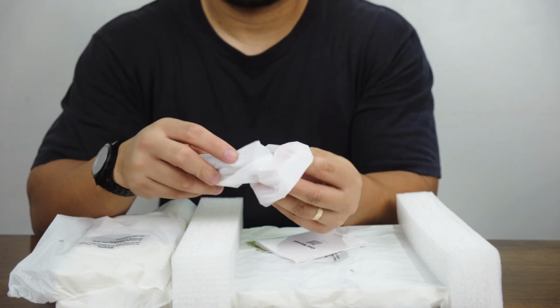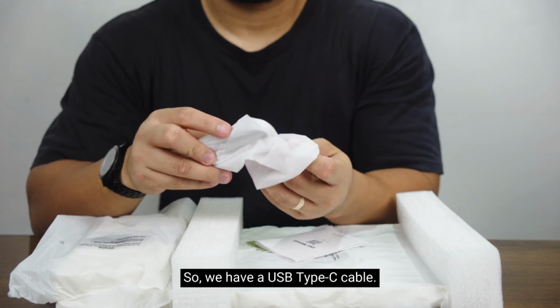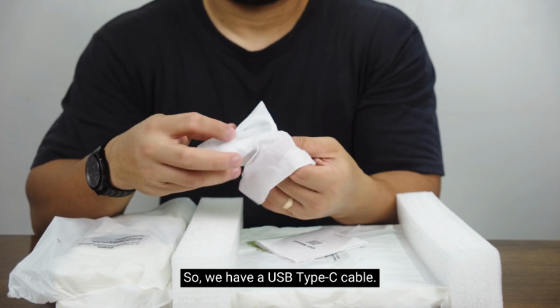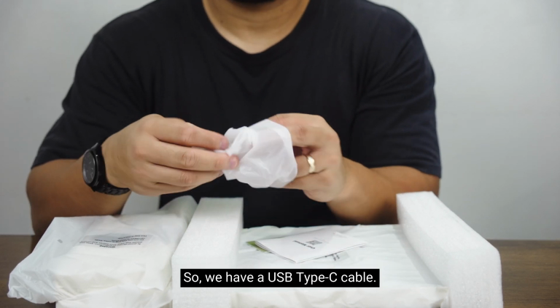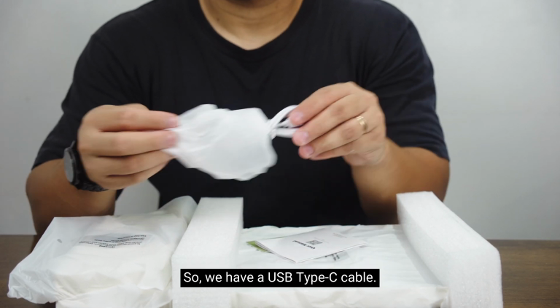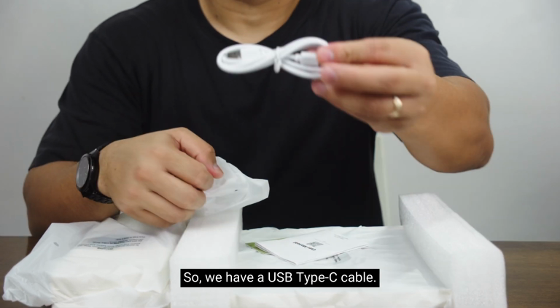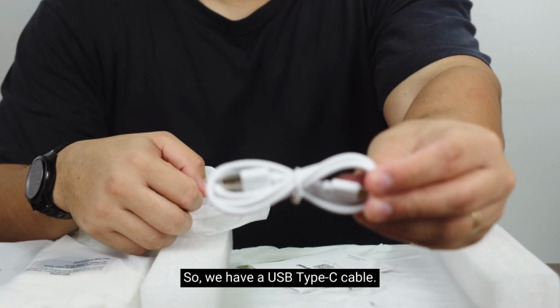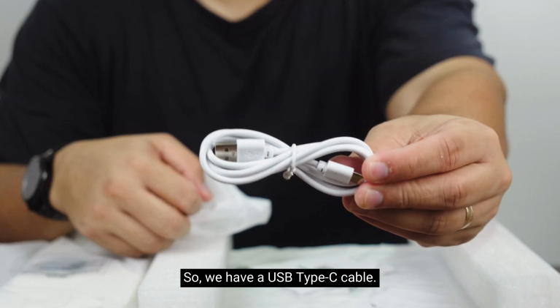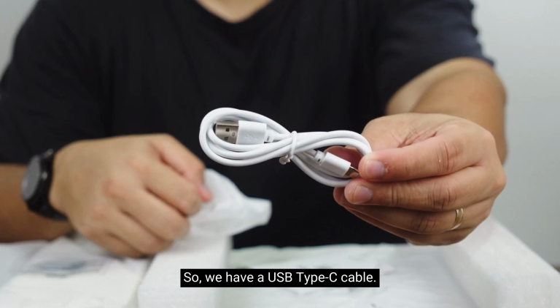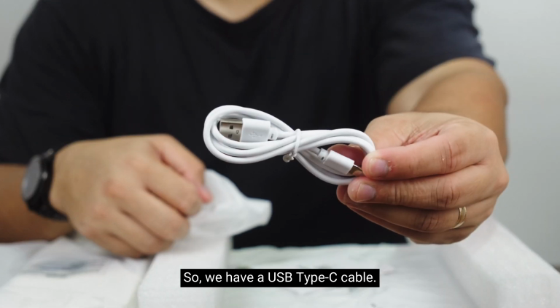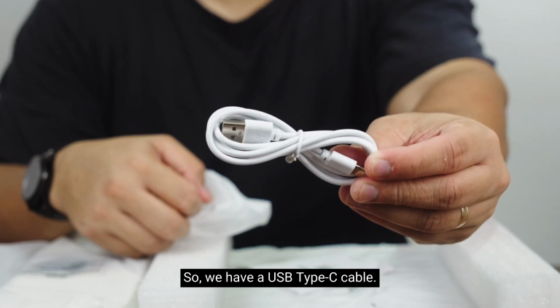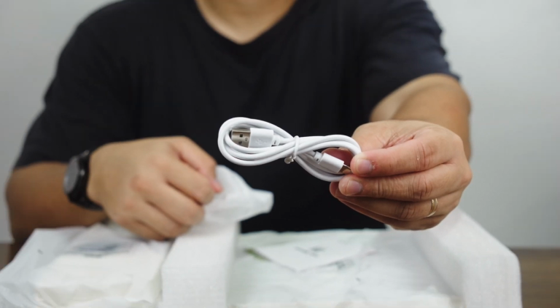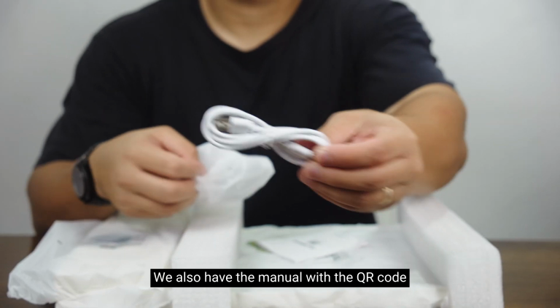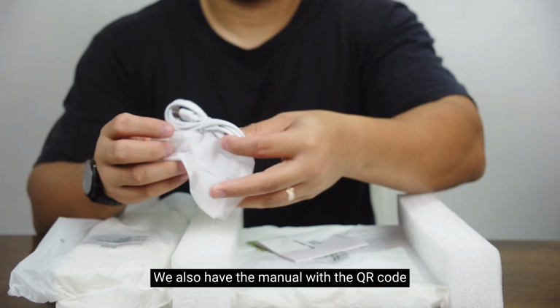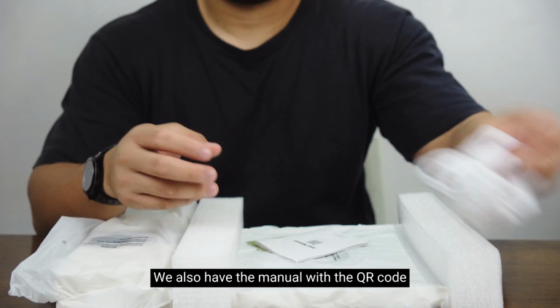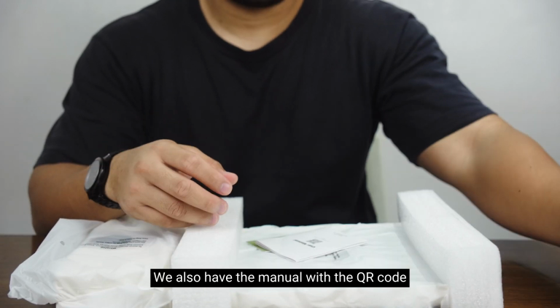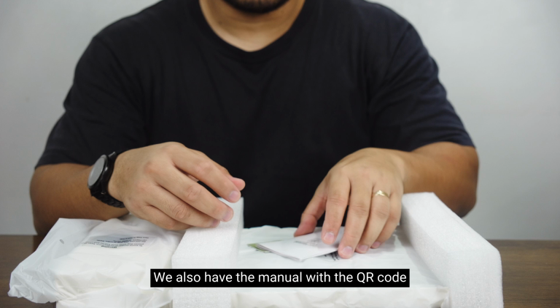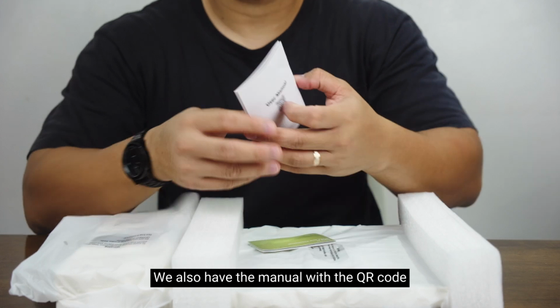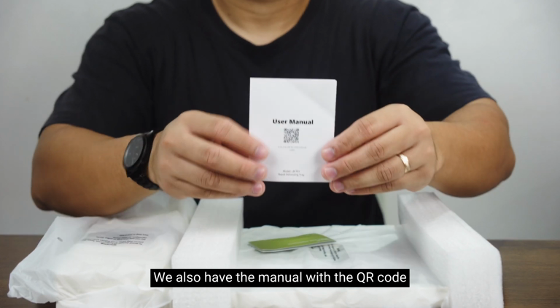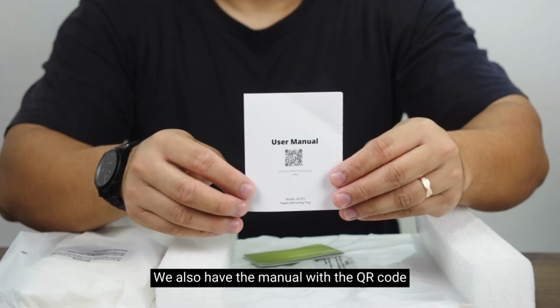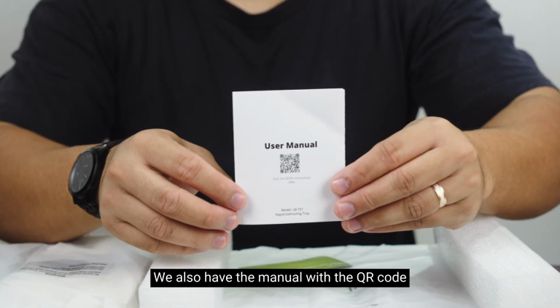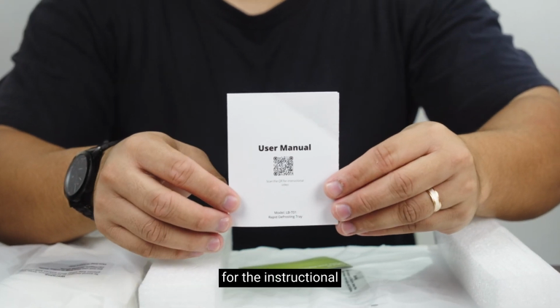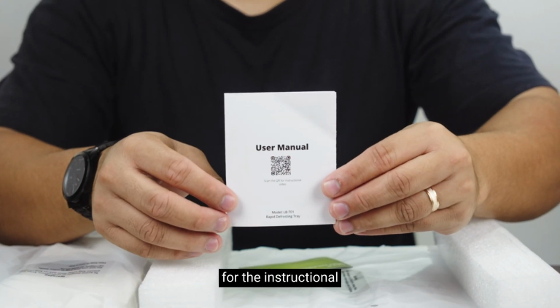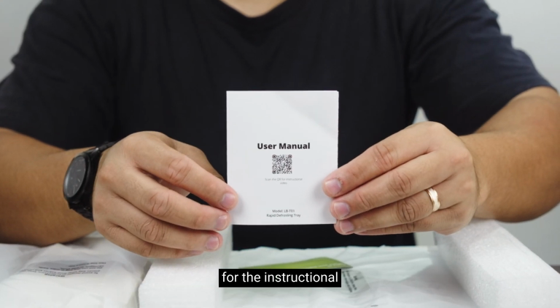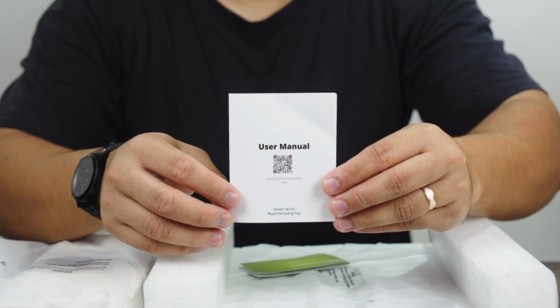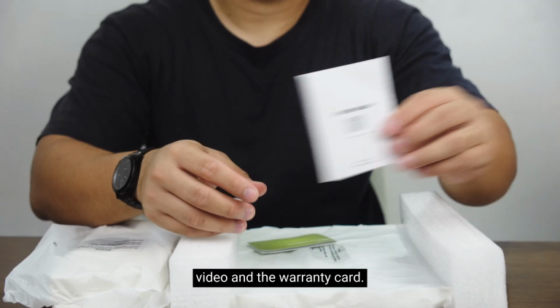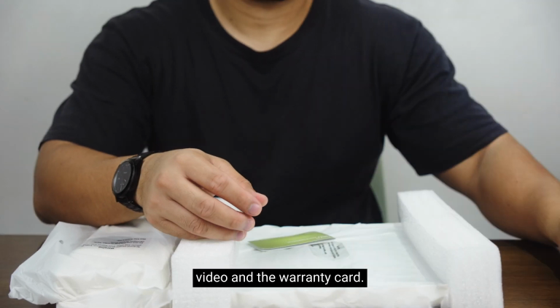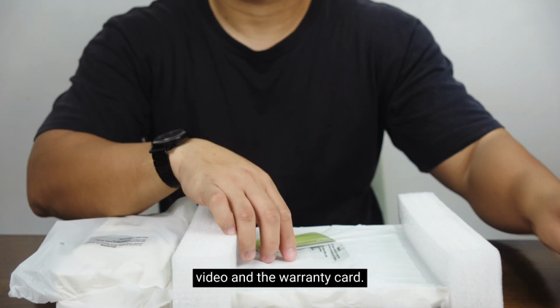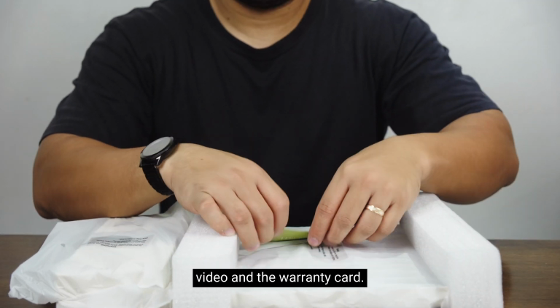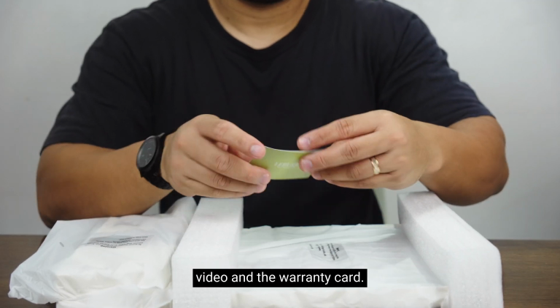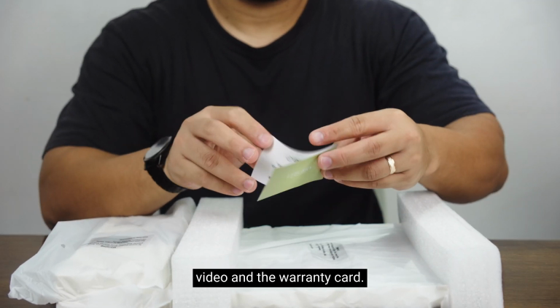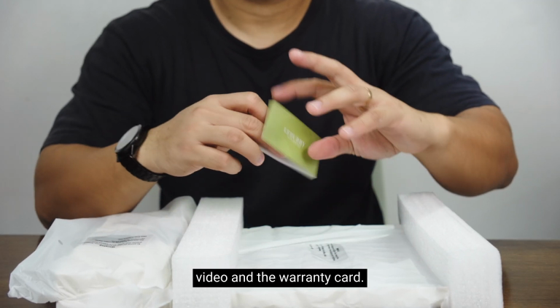We have a USB Type-C cable. We also have the manual with the QR code for the instructional video and the warranty card.